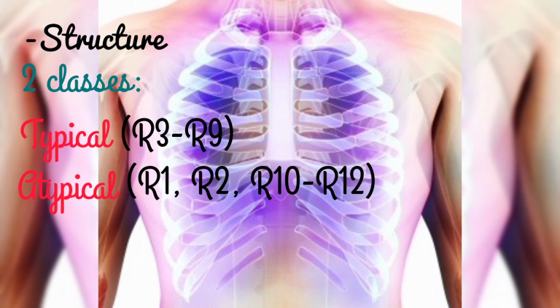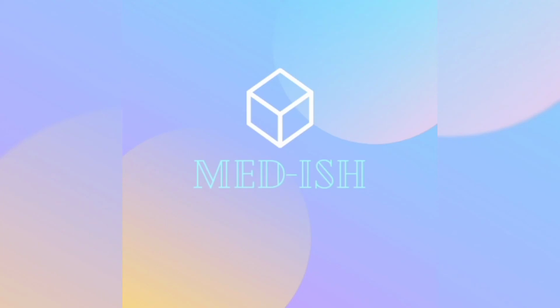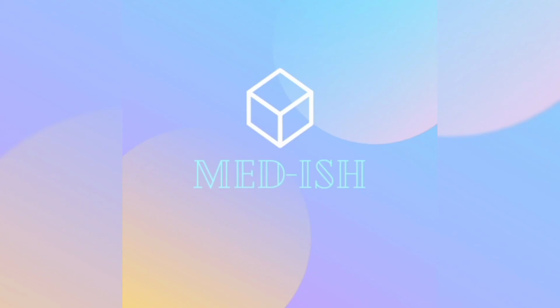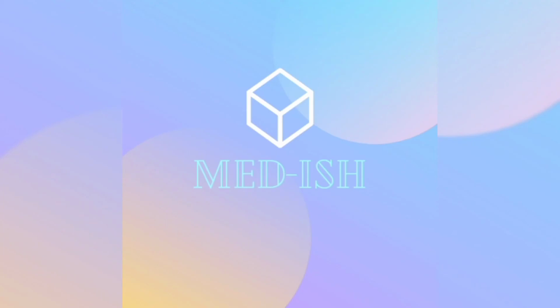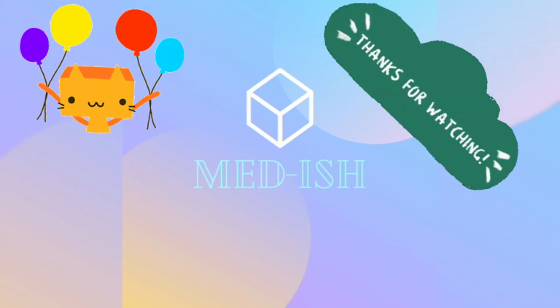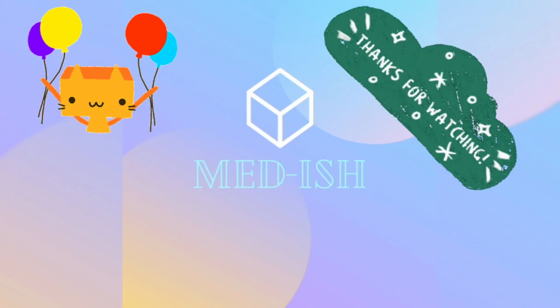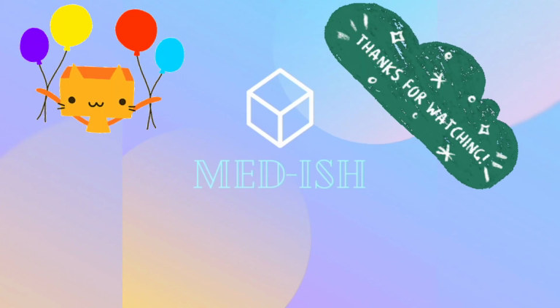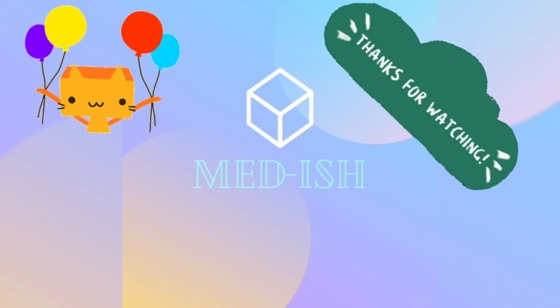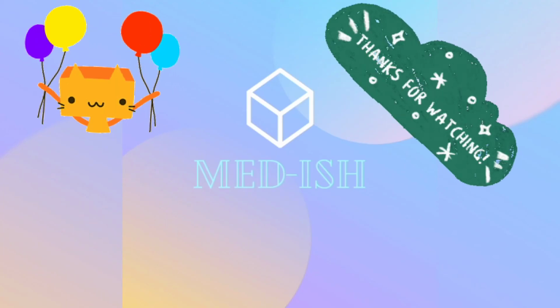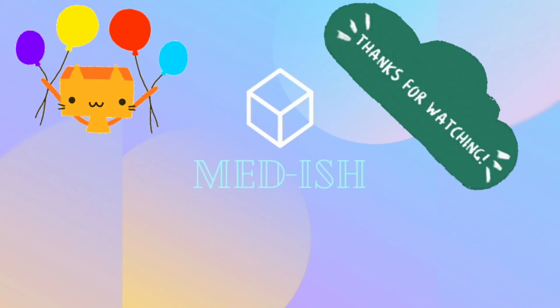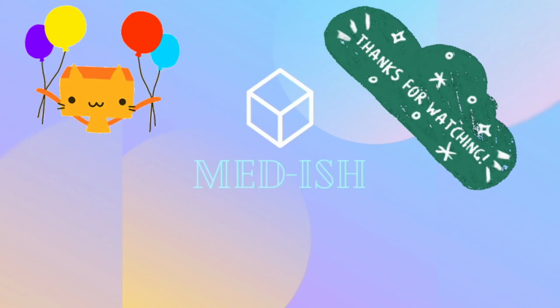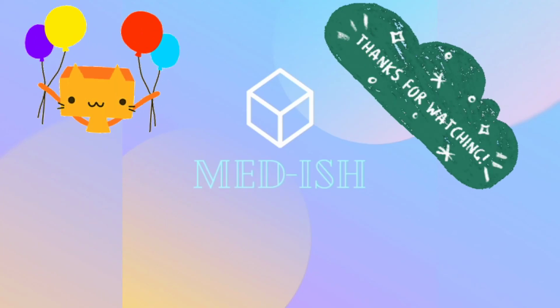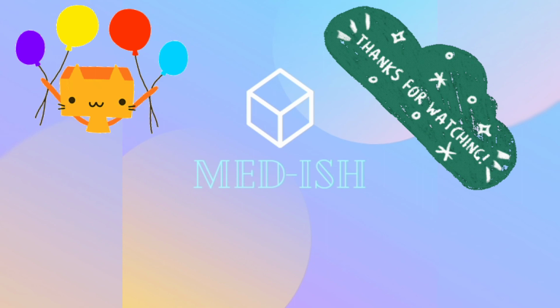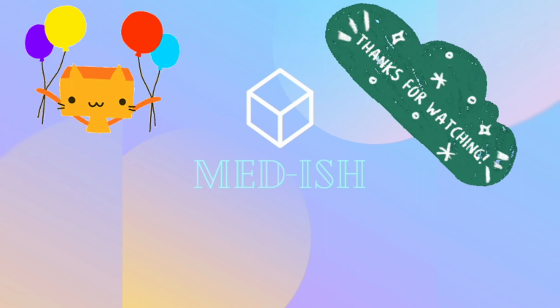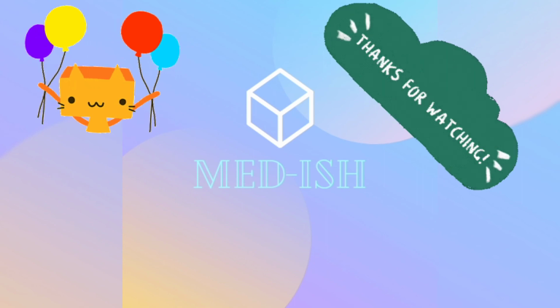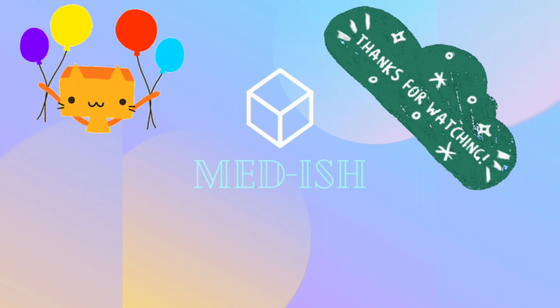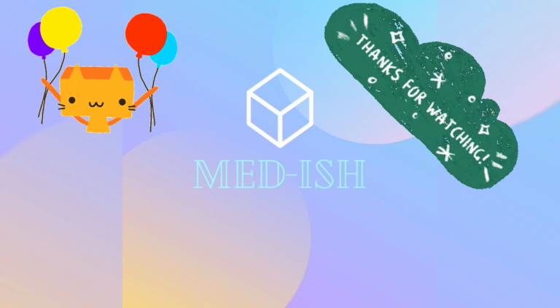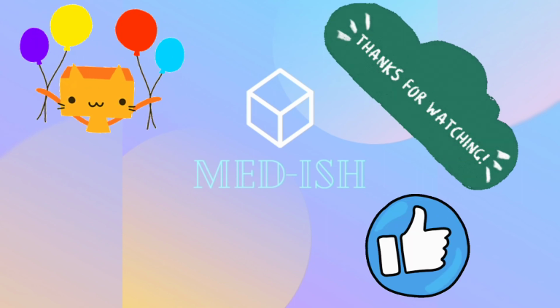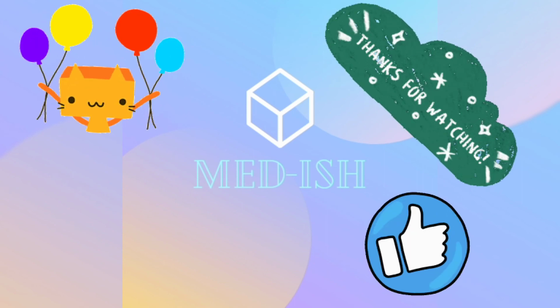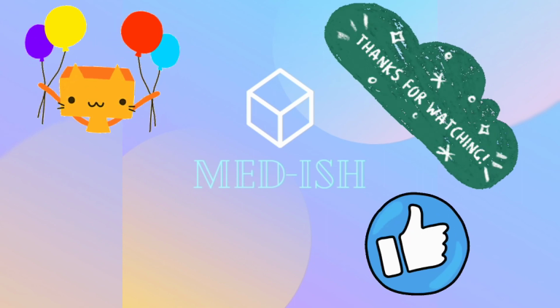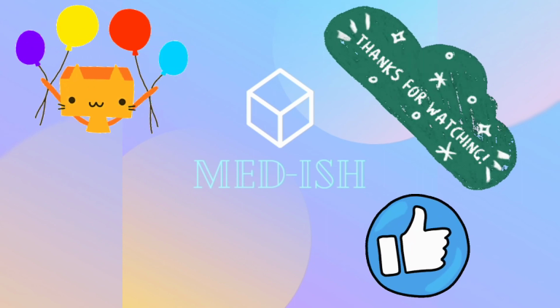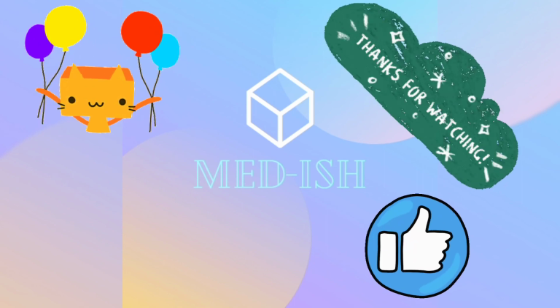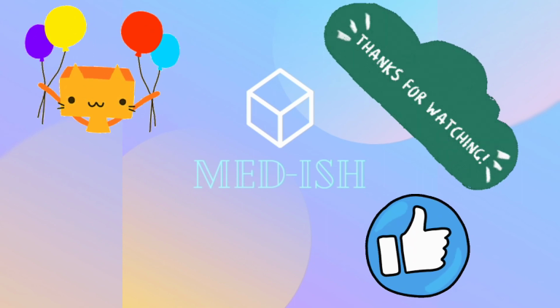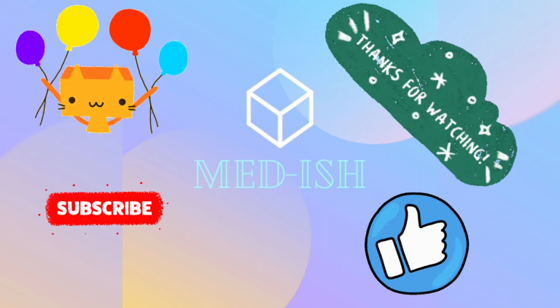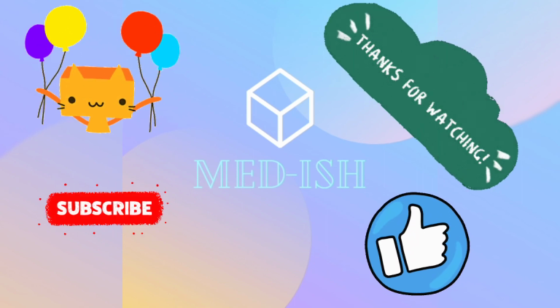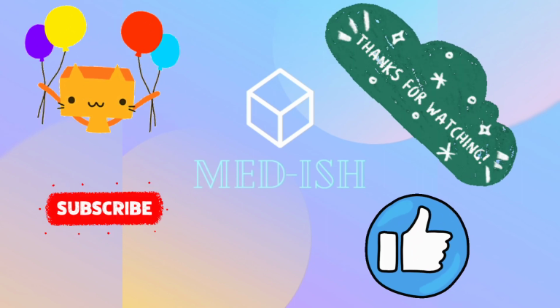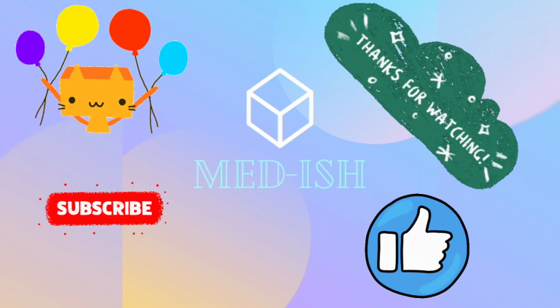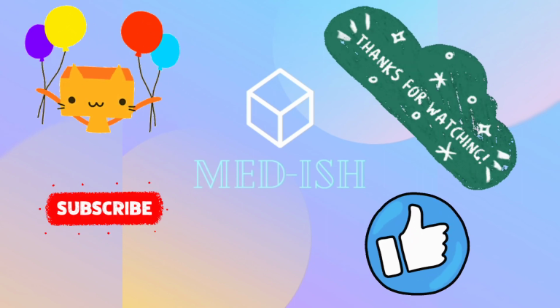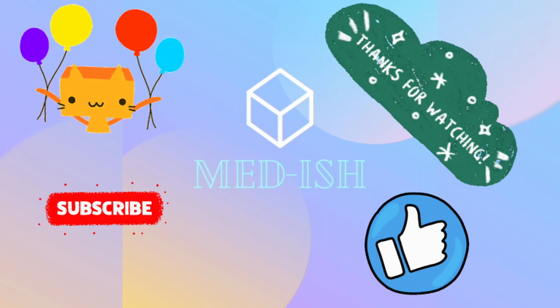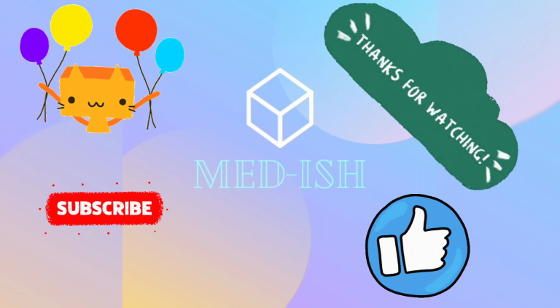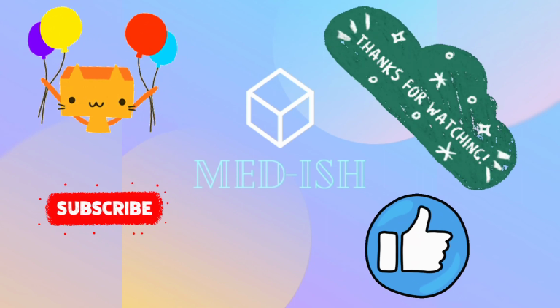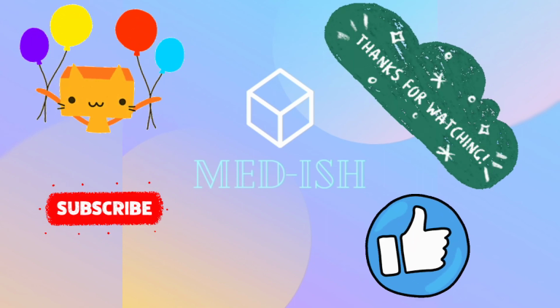That's it for today, guys. I hope you enjoyed this video, and if you did, please take a second to hit the like and subscribe button.